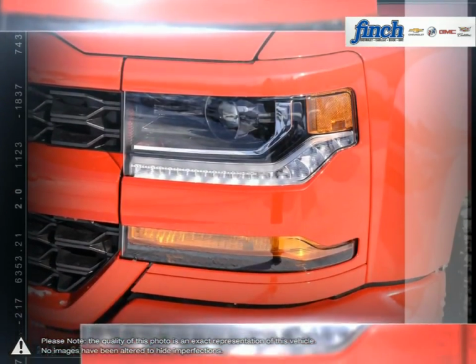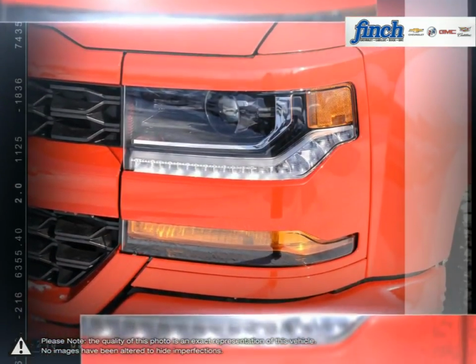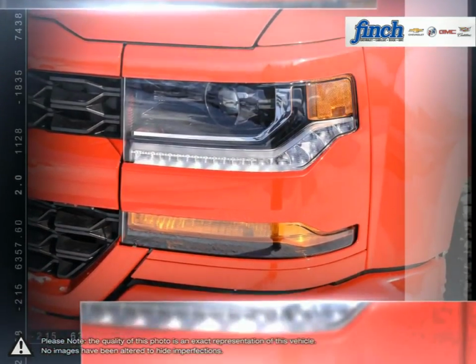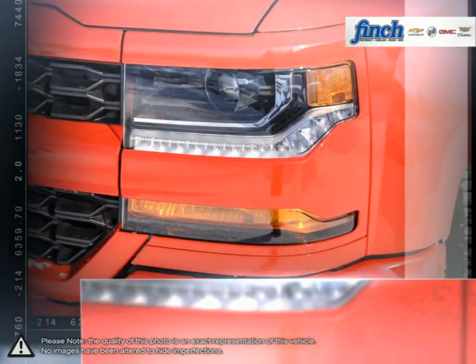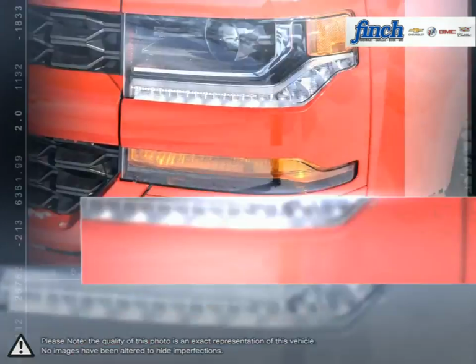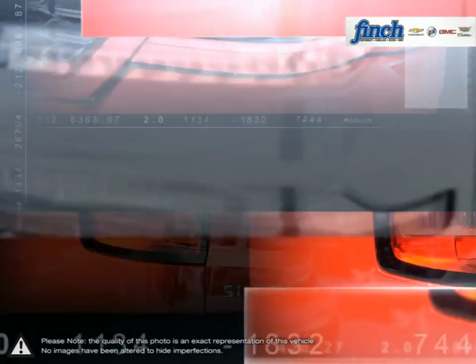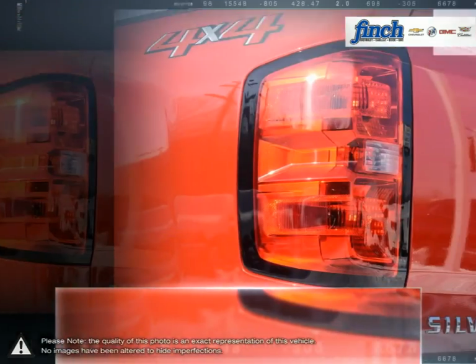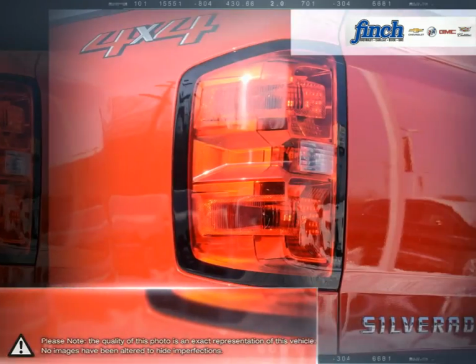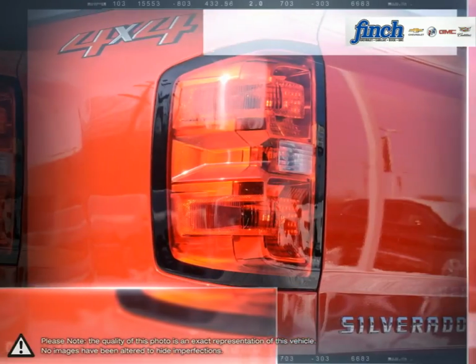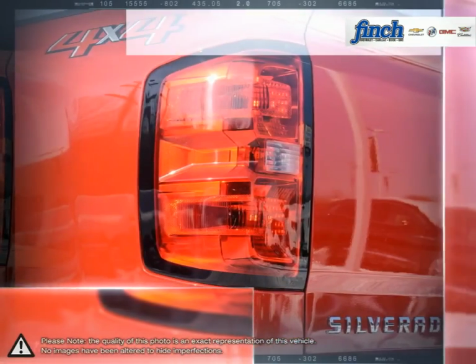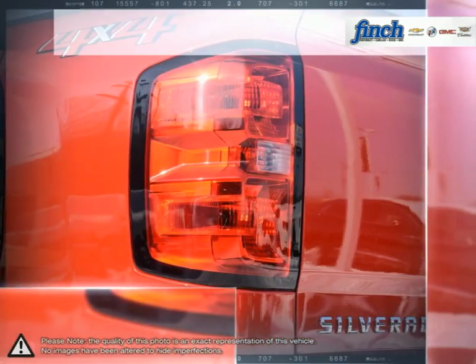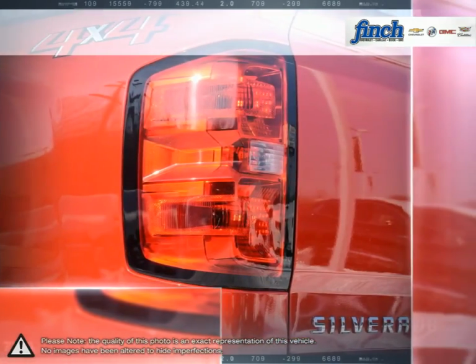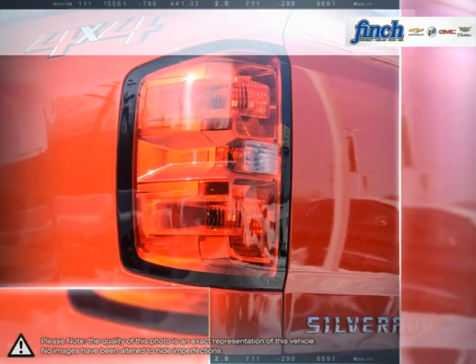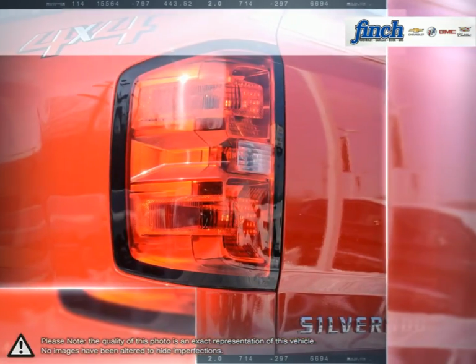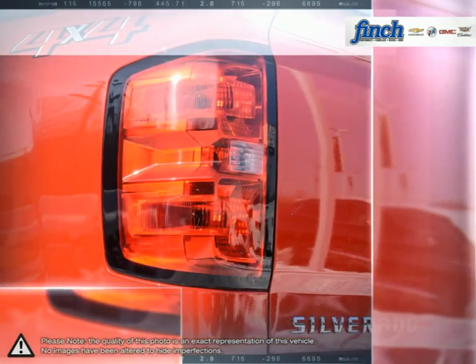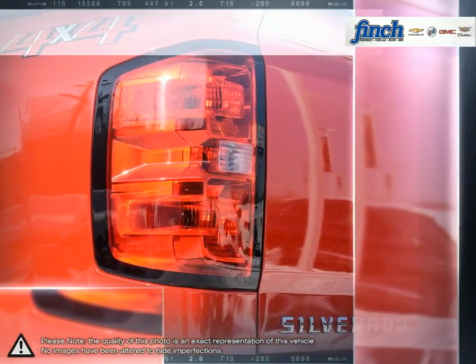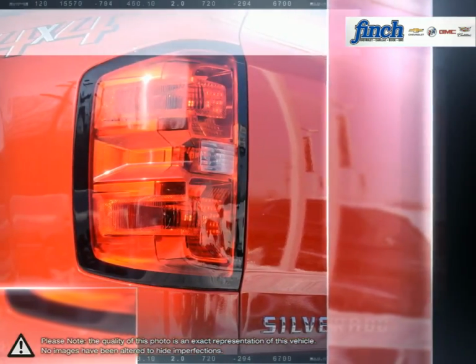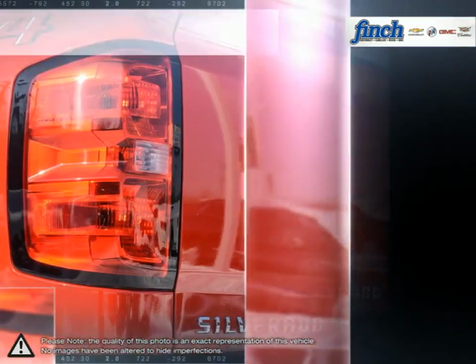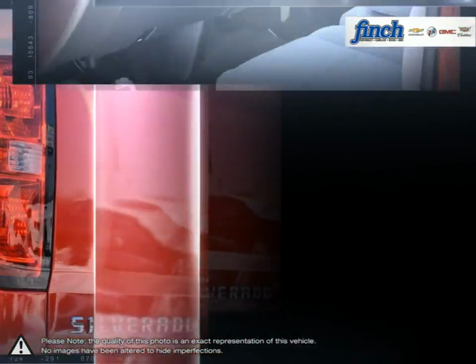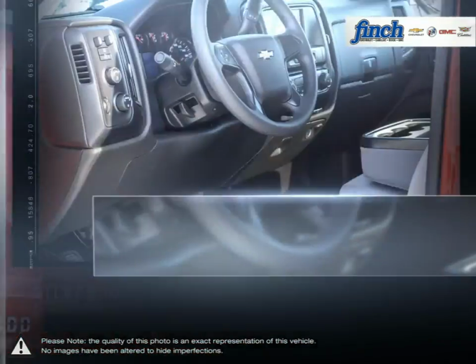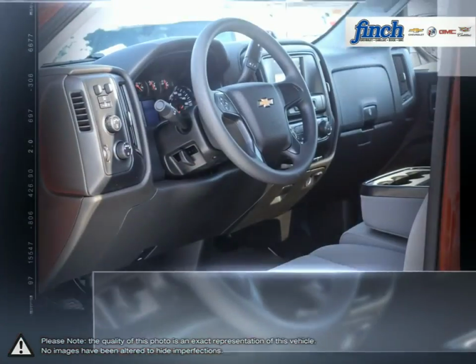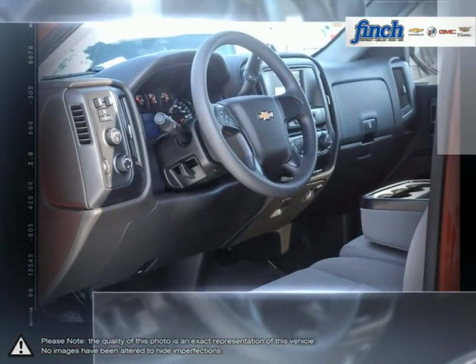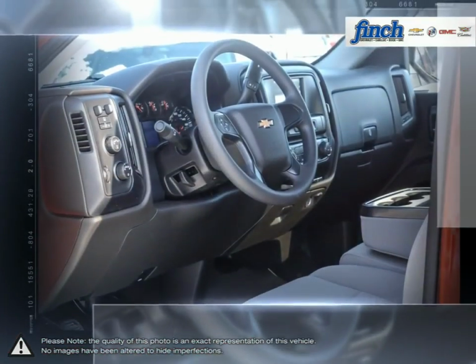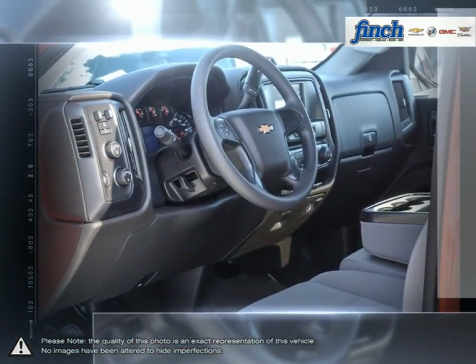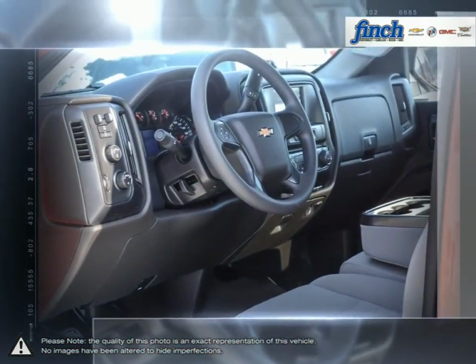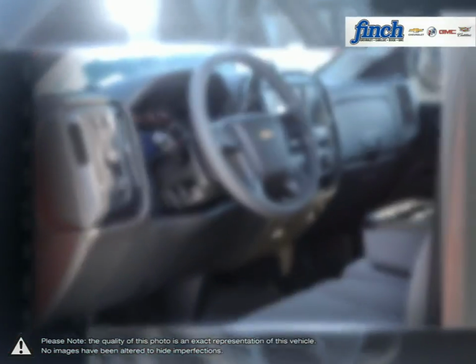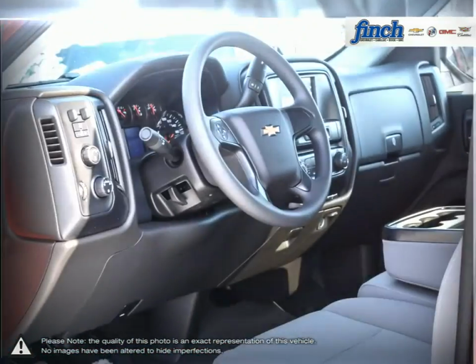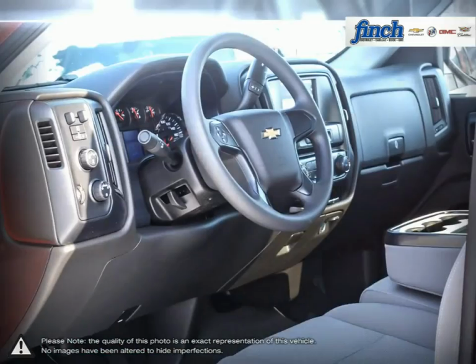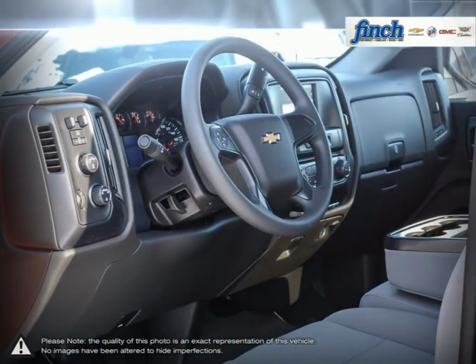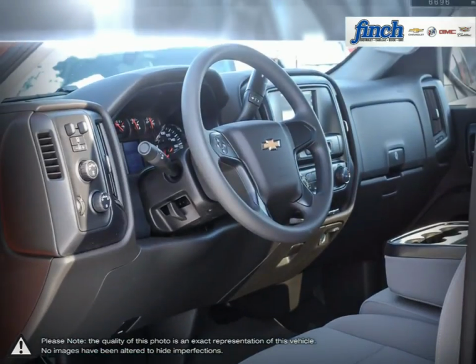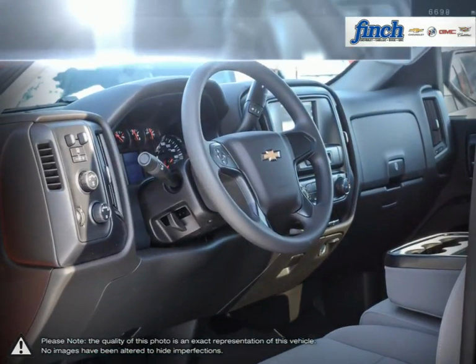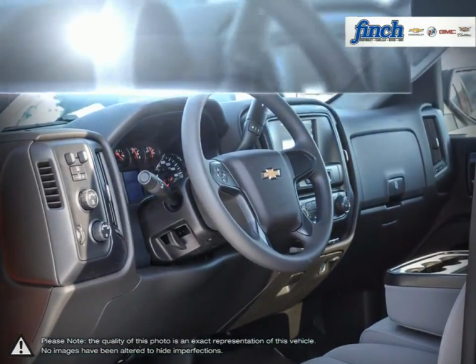With some of the best ride quality and handling dynamics available in a full-size truck, the 1500 remains a top choice for pickups.